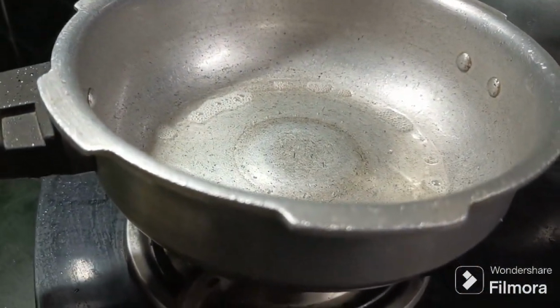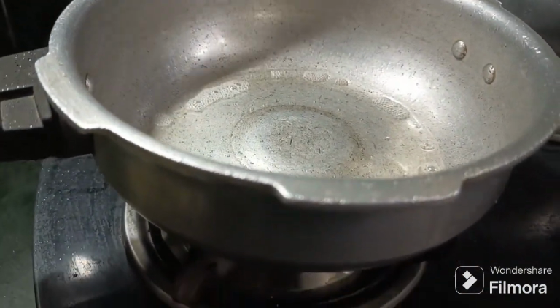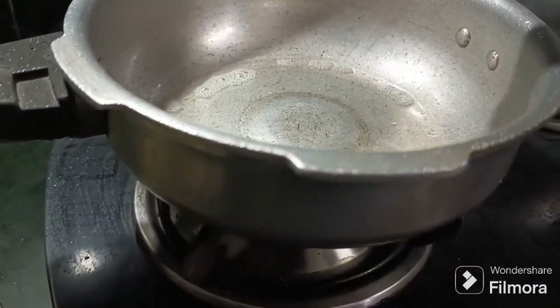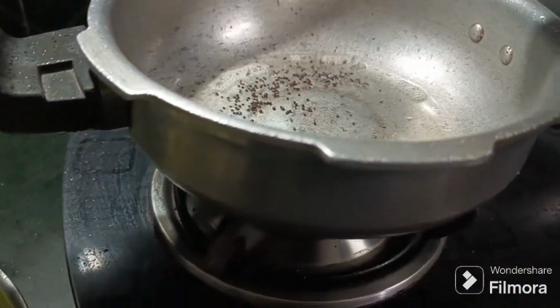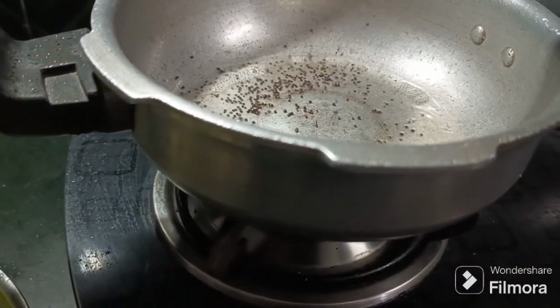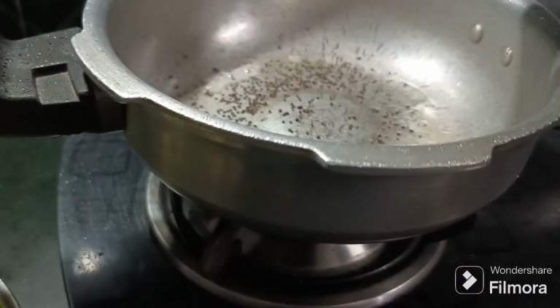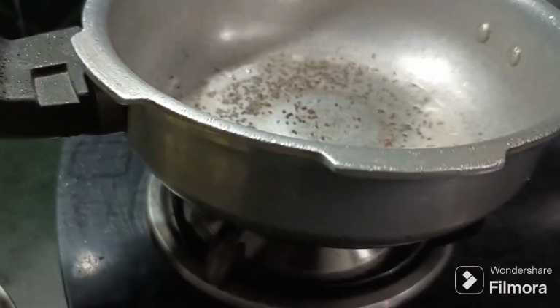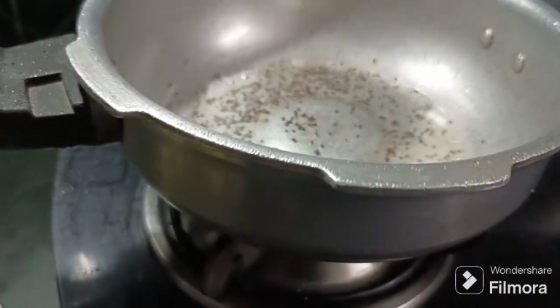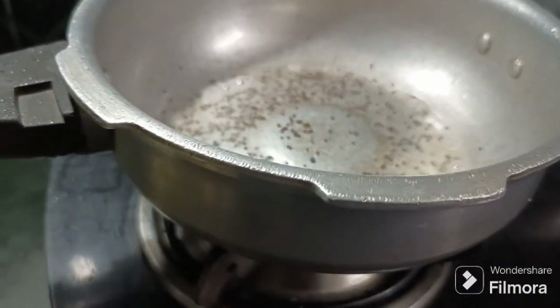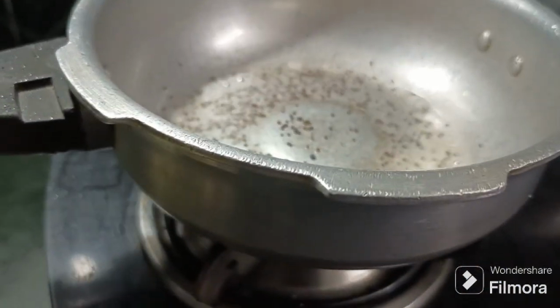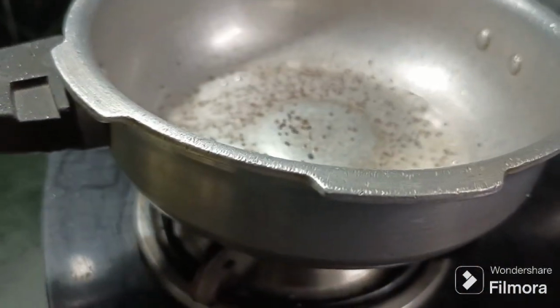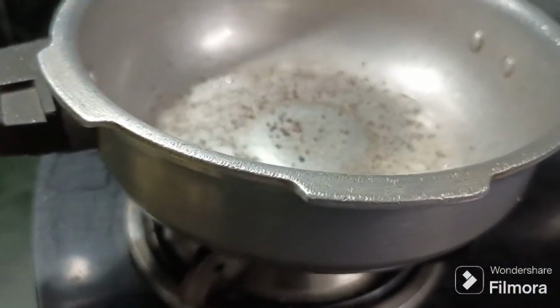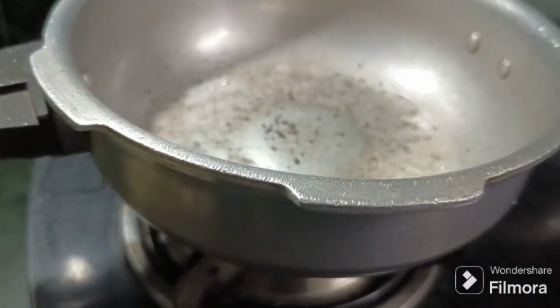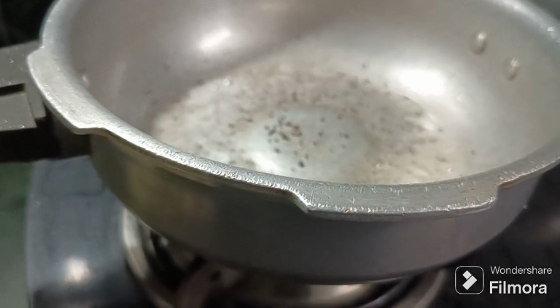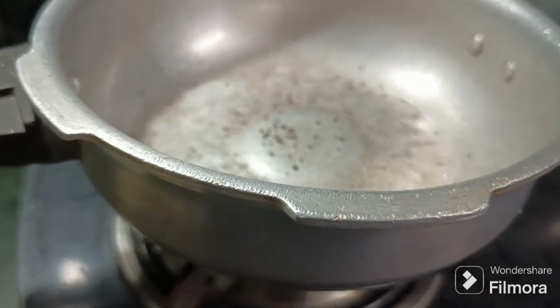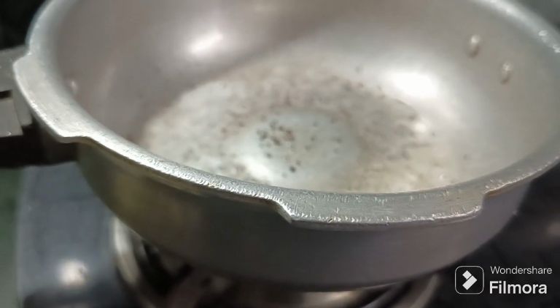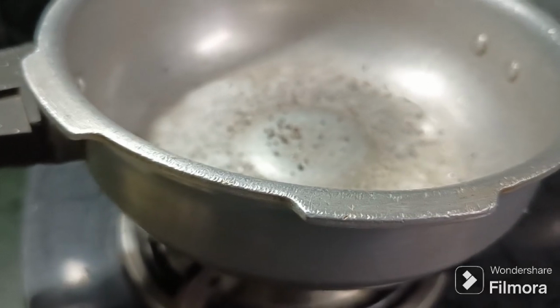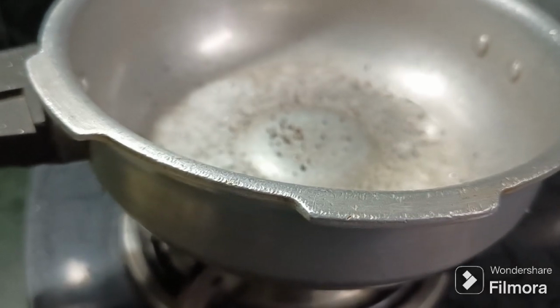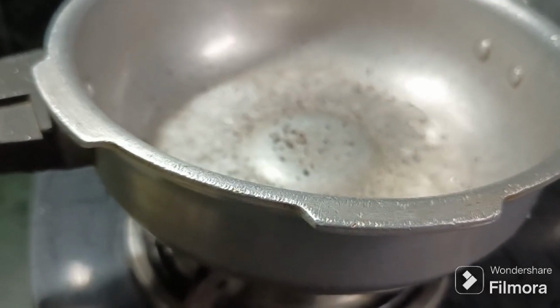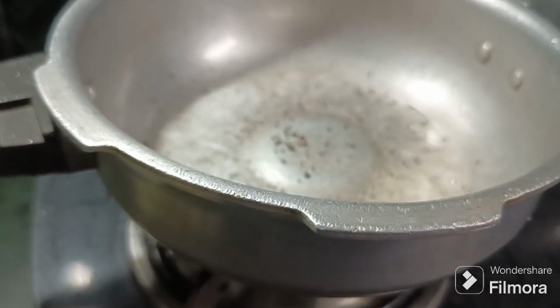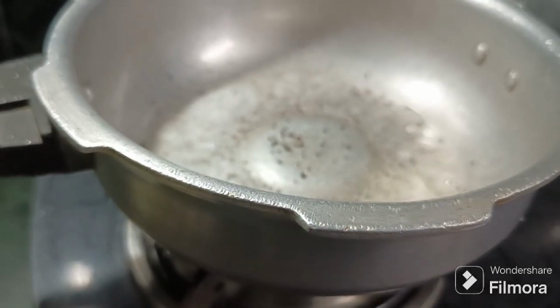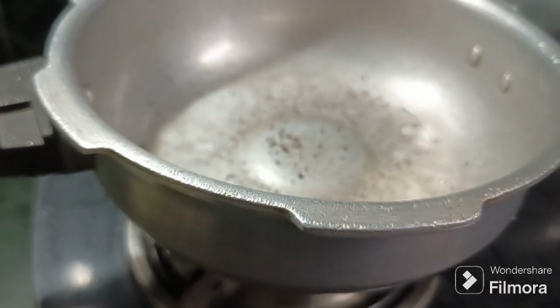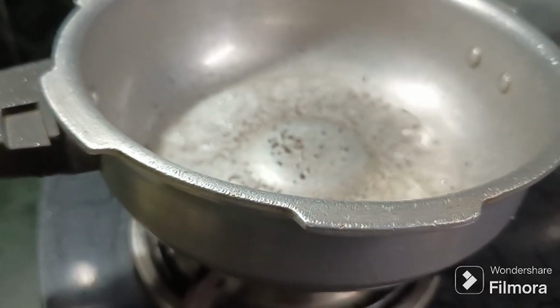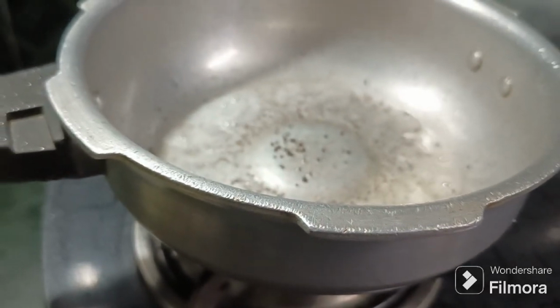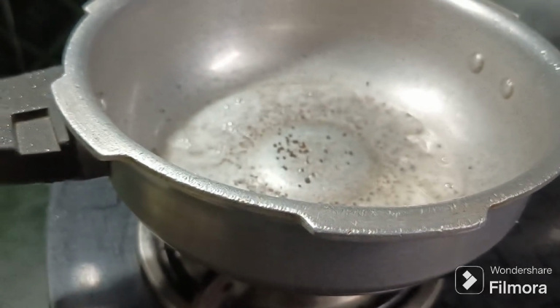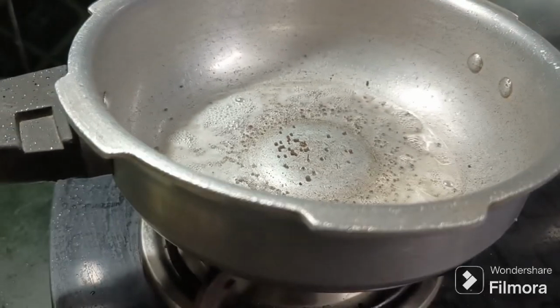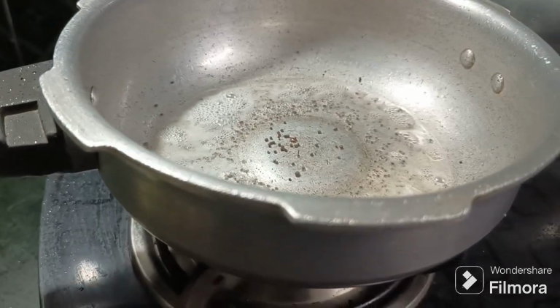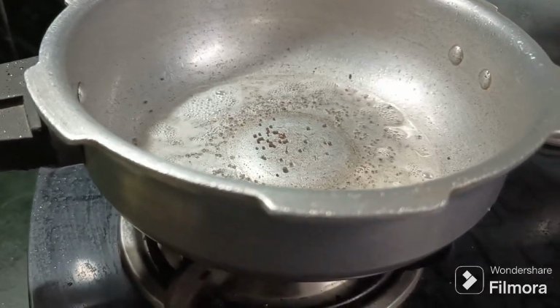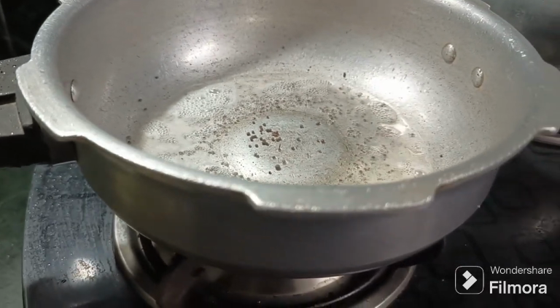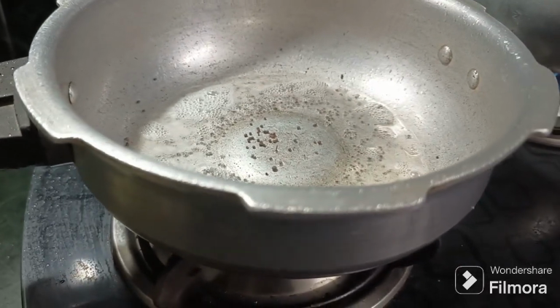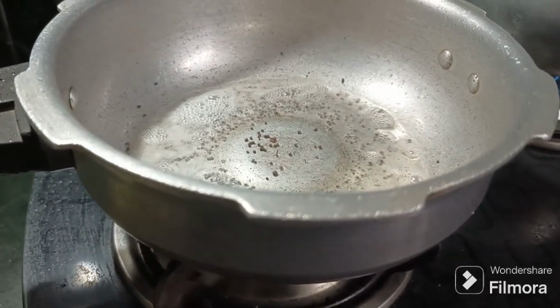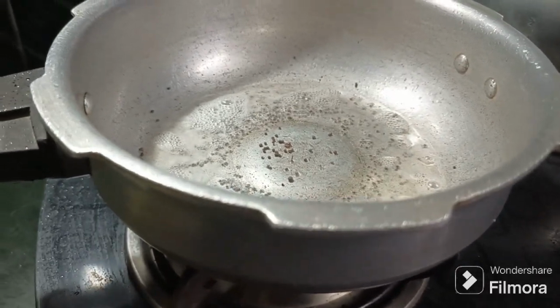Put a little oil in the pan and pour it in.